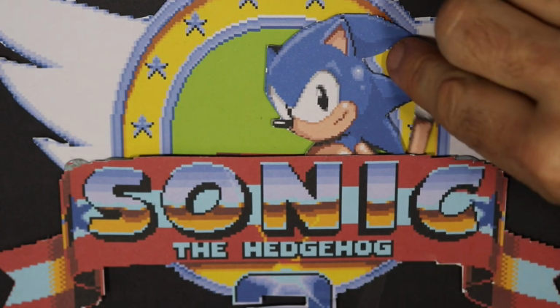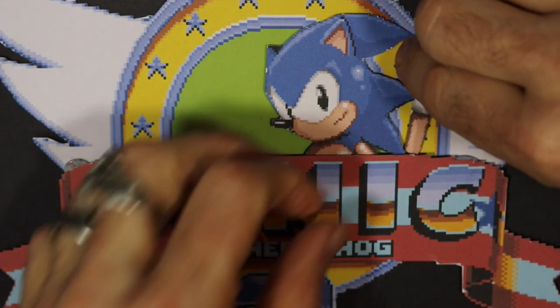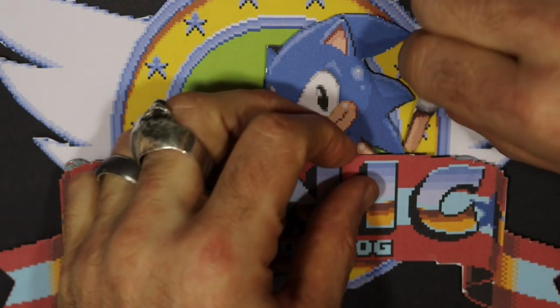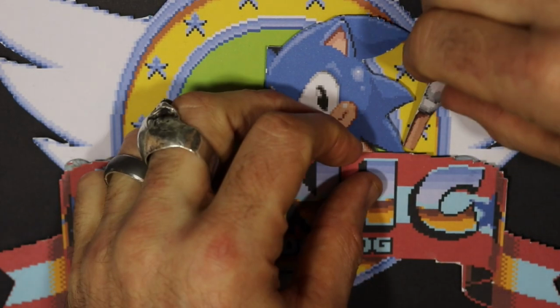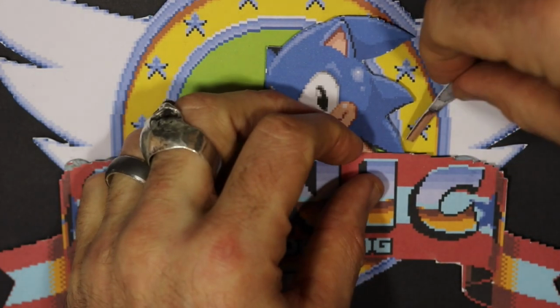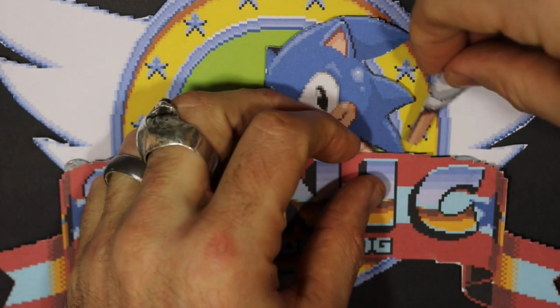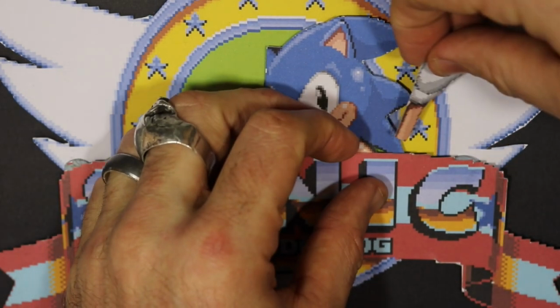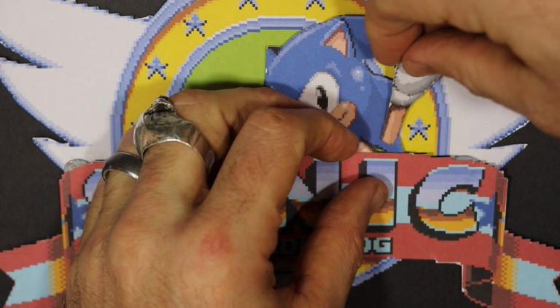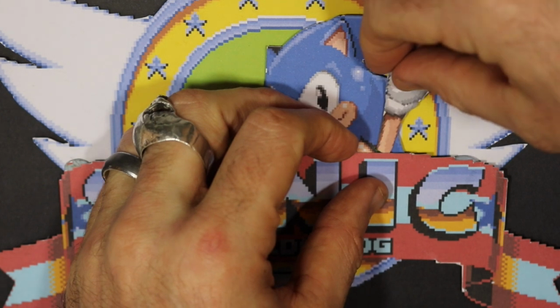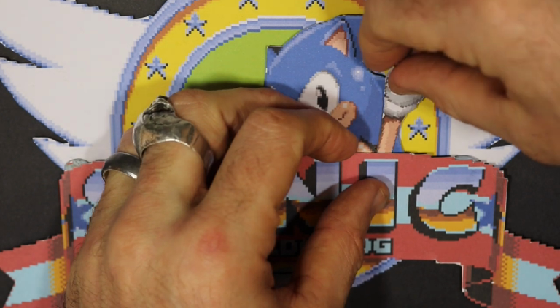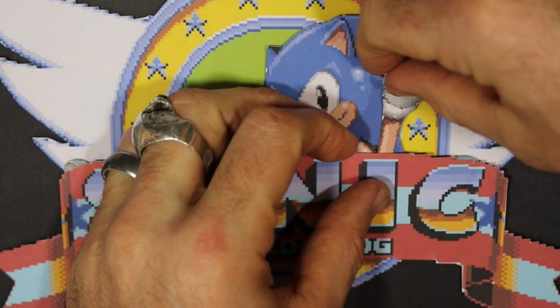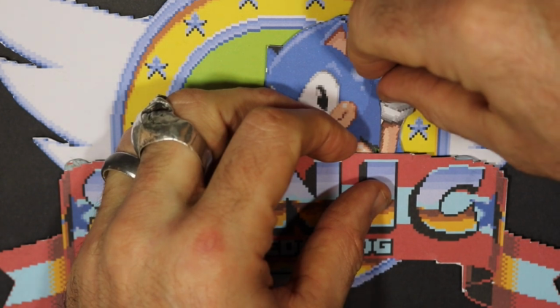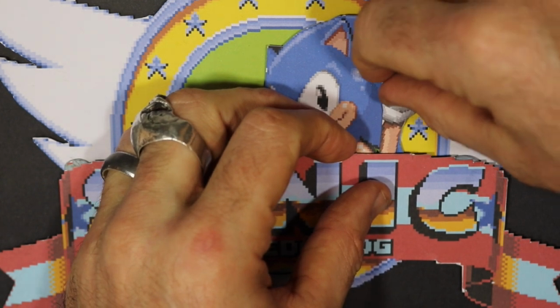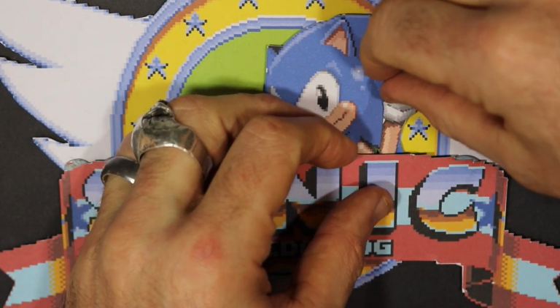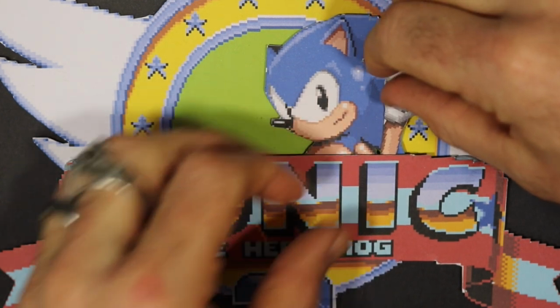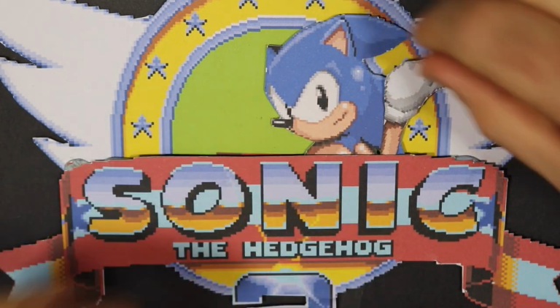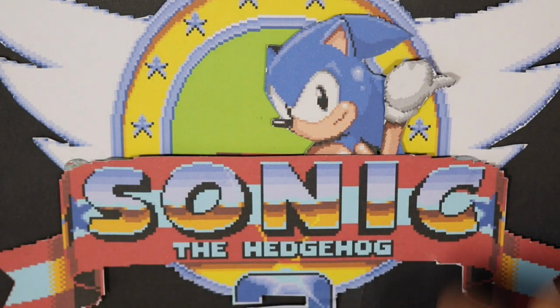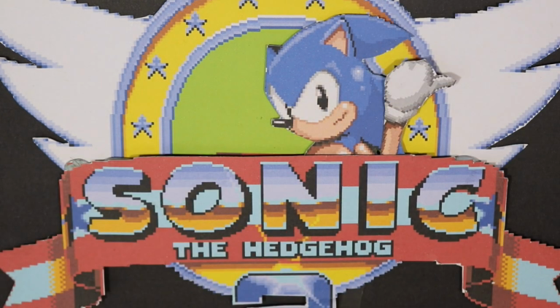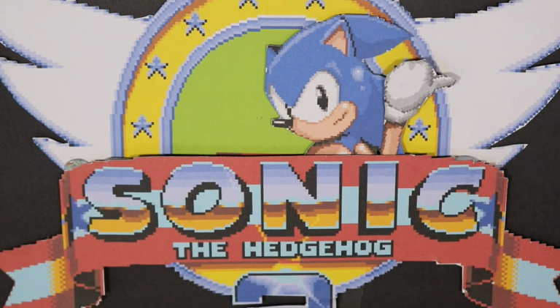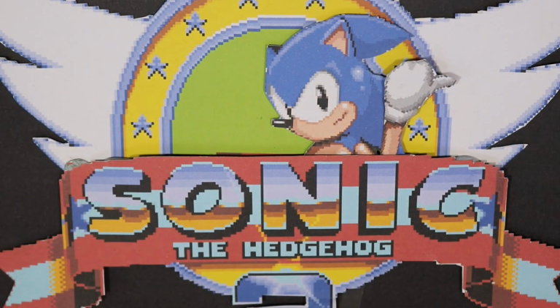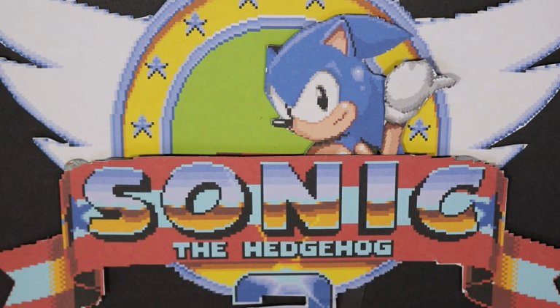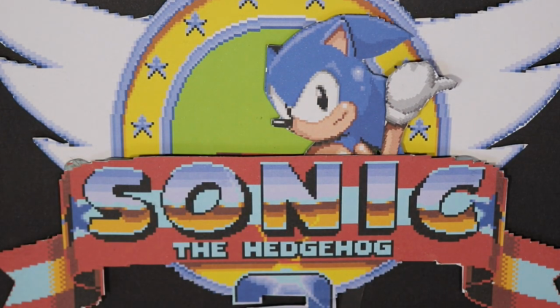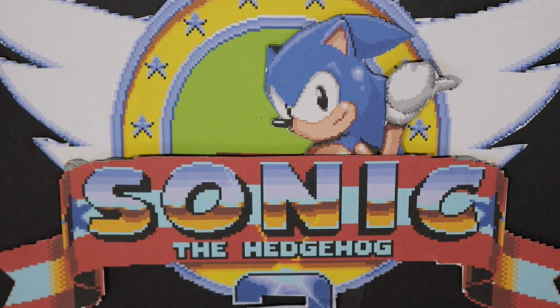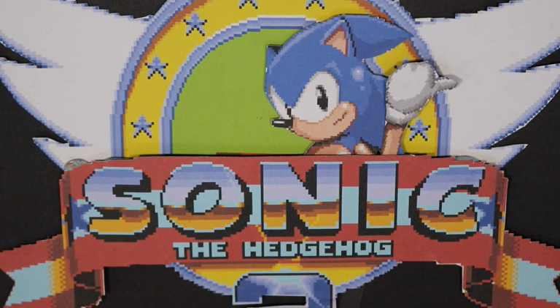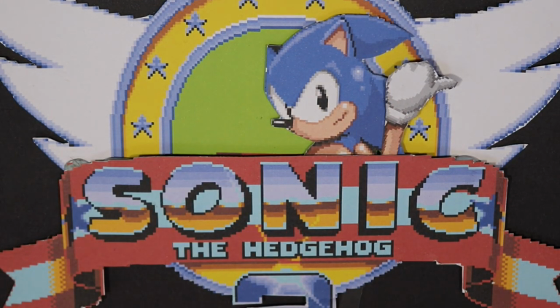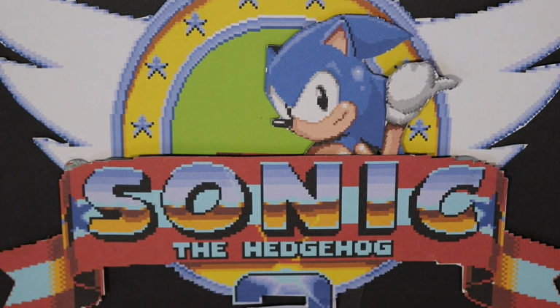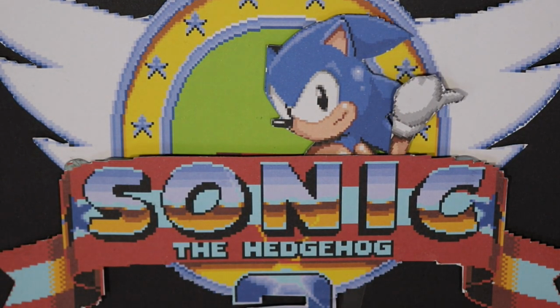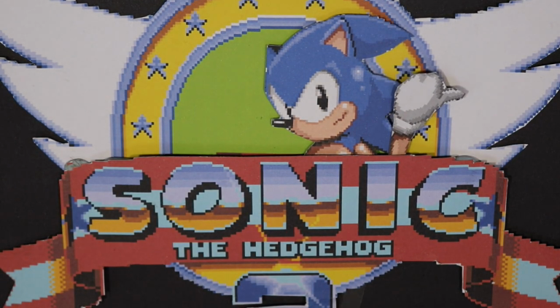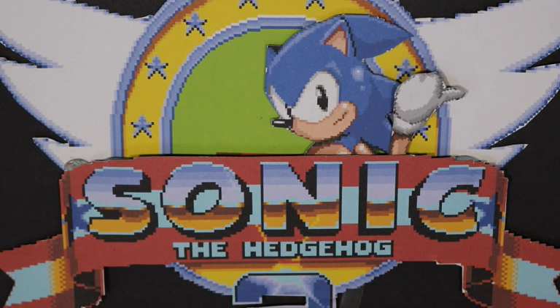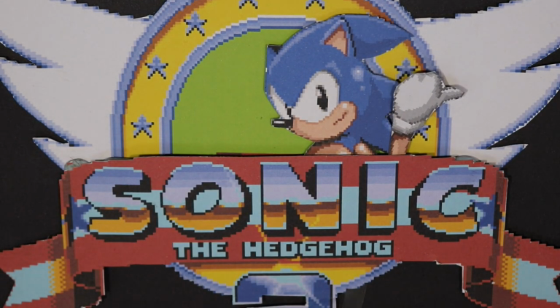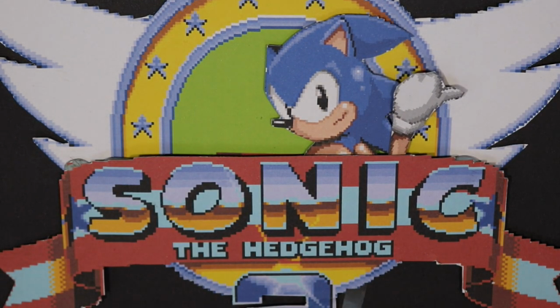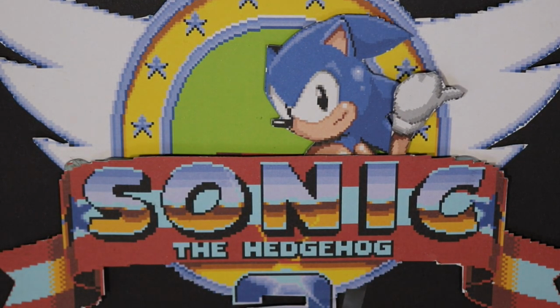Over the top of Sonic there — makes it look like he's not broken his arm and just attached it. There we go.